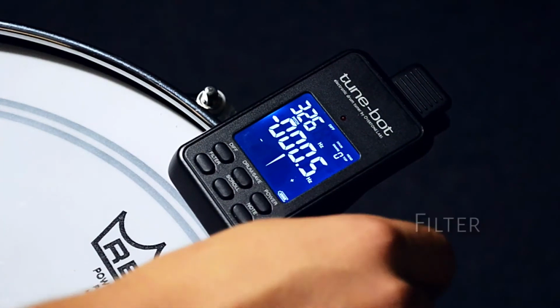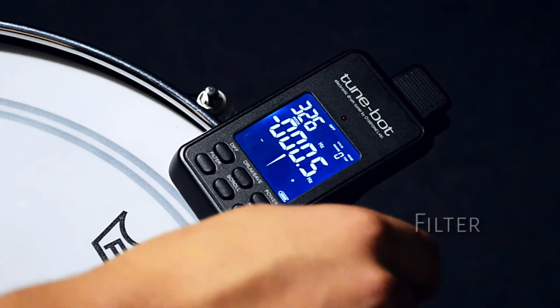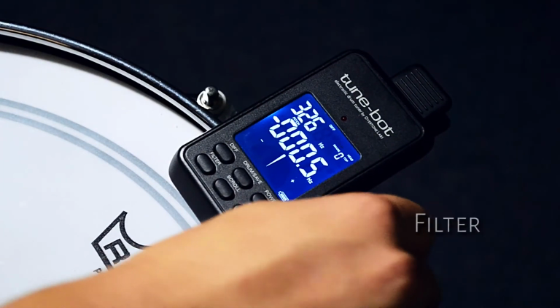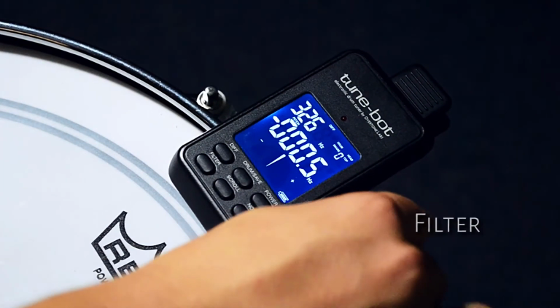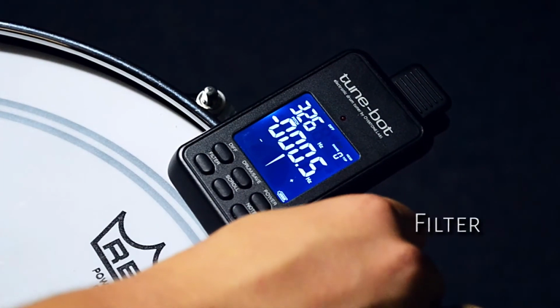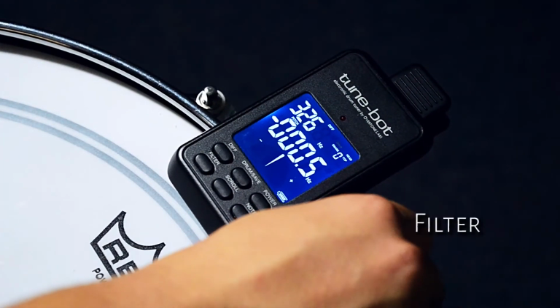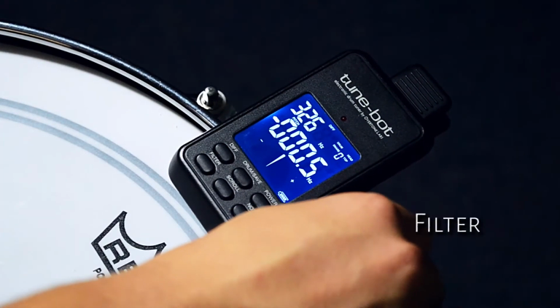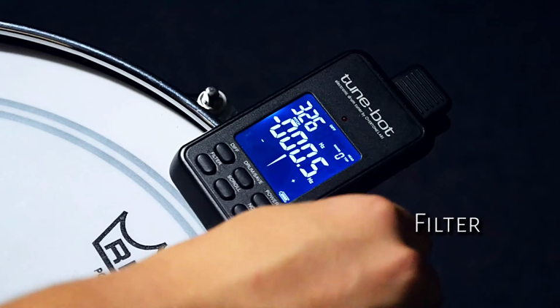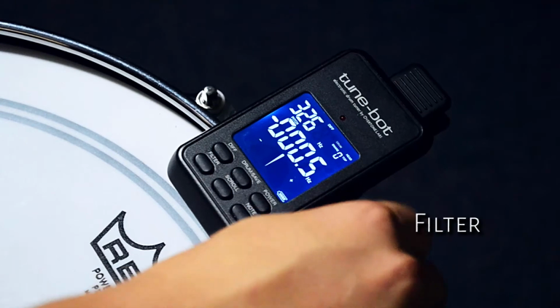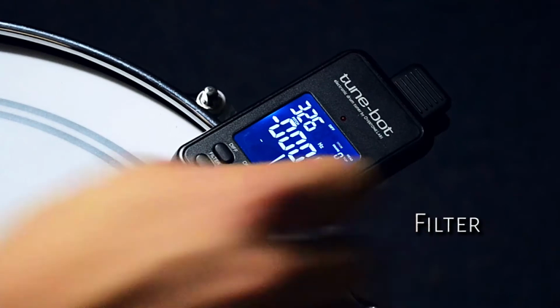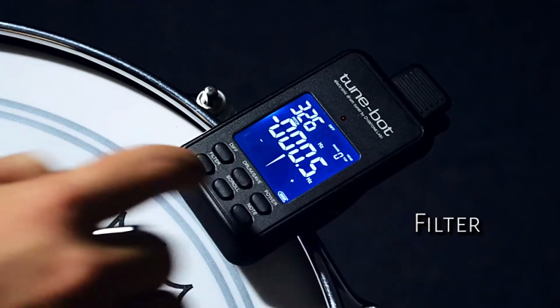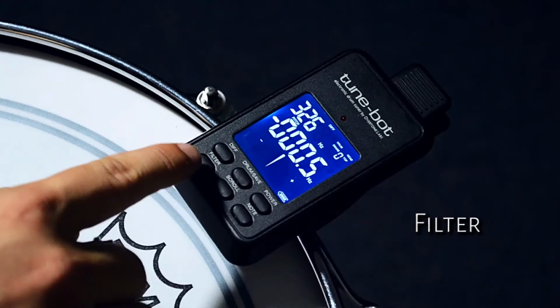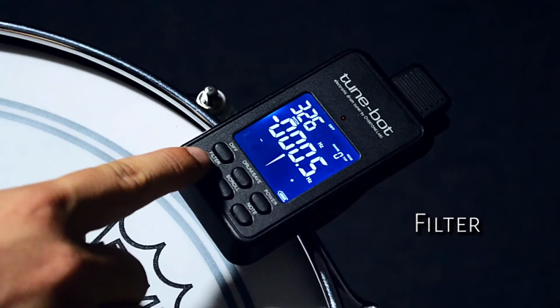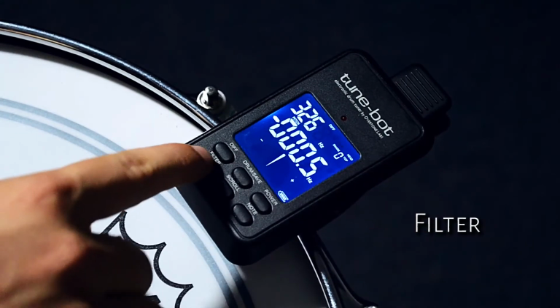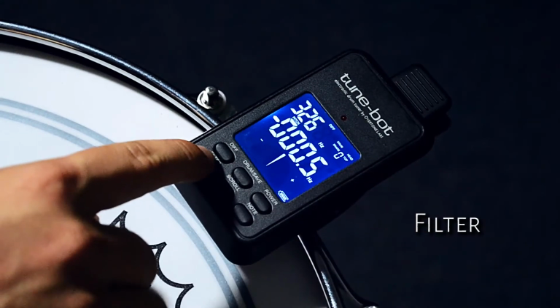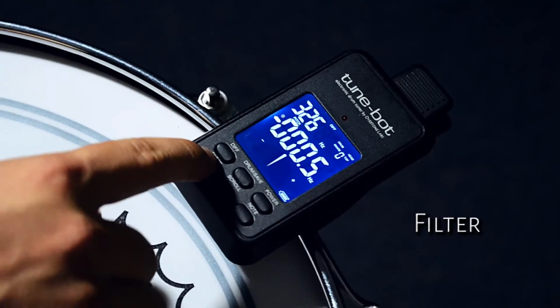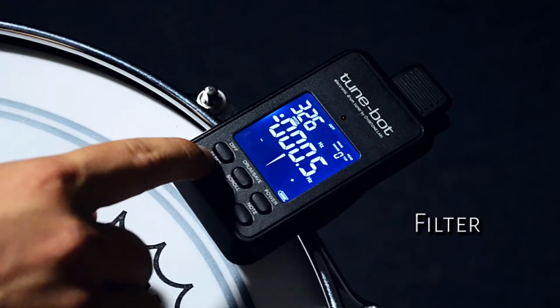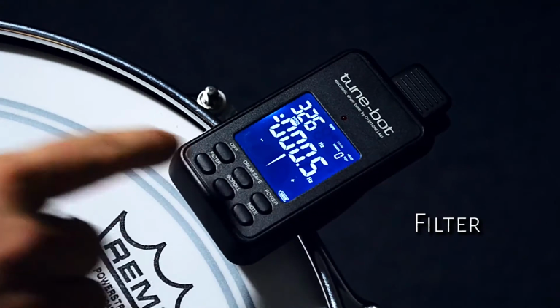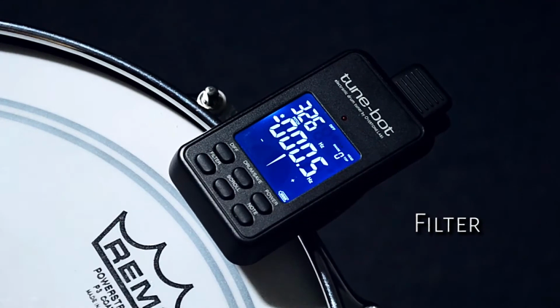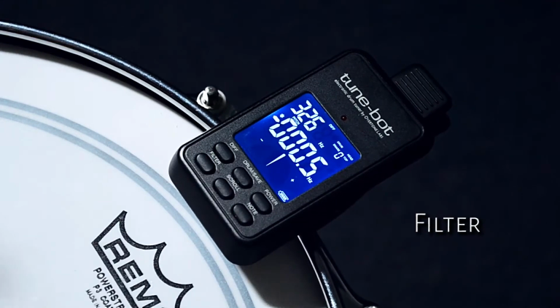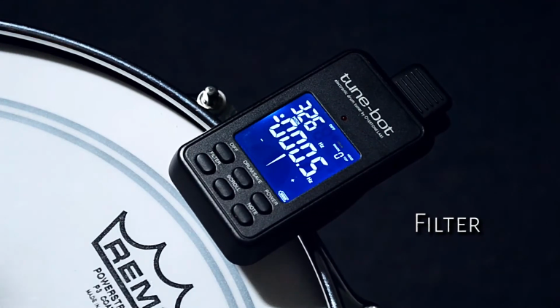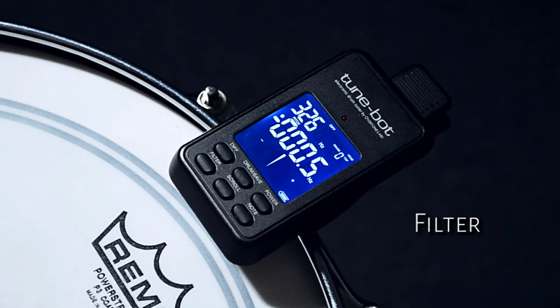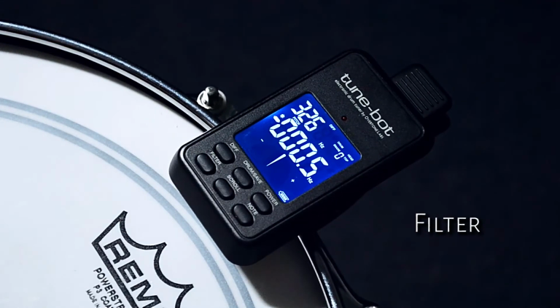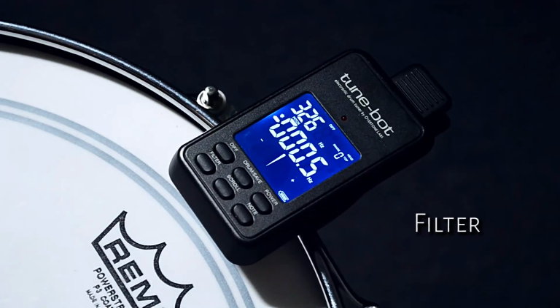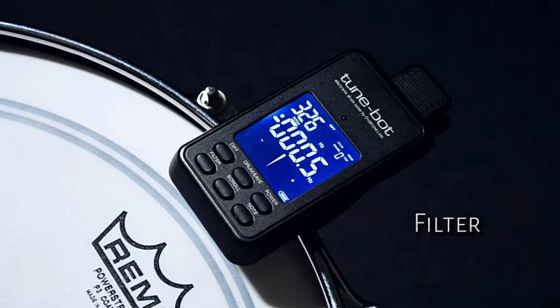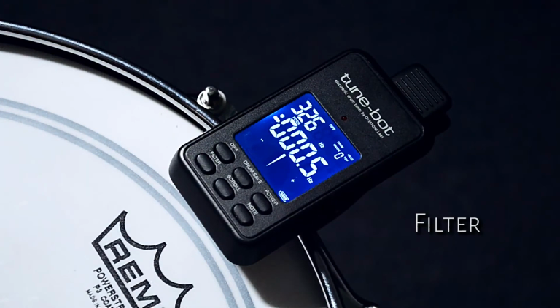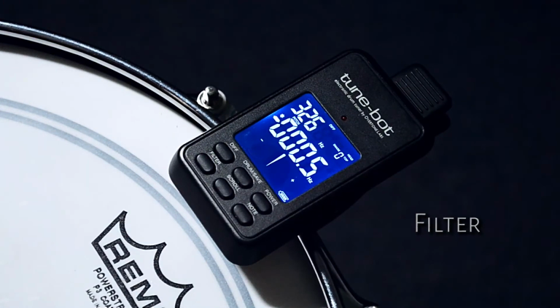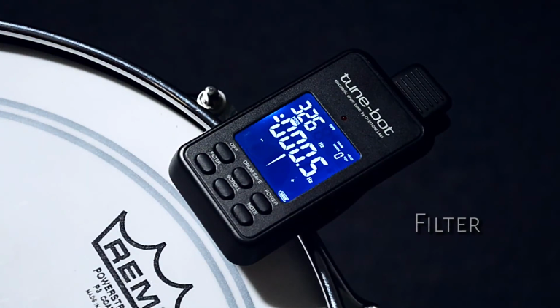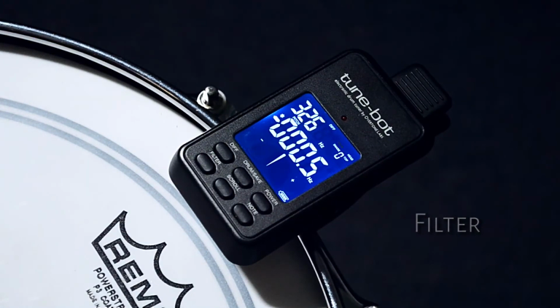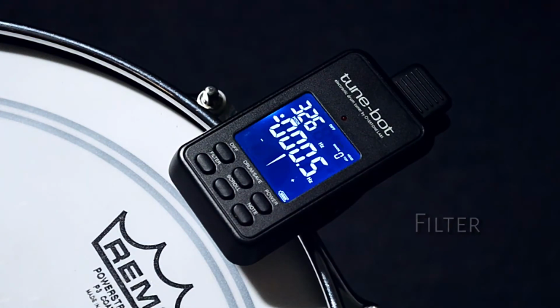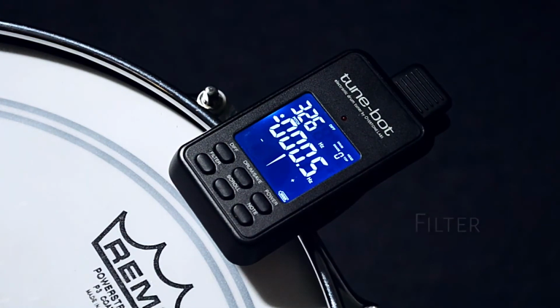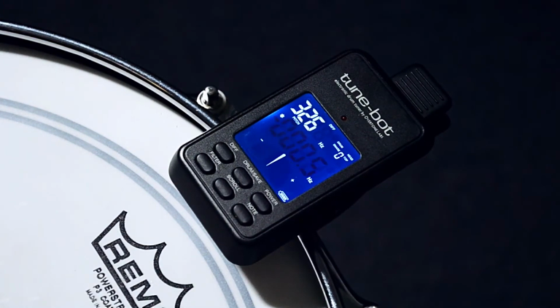The filter button will filter out any of the unwanted frequencies in the pitch that you have selected. This should streamline your tuning.